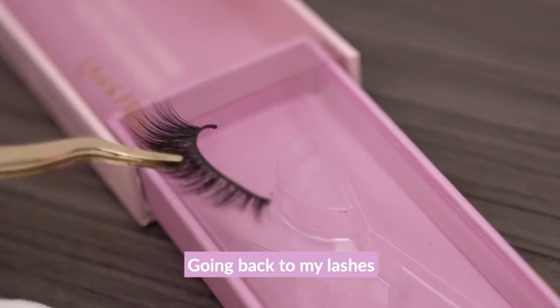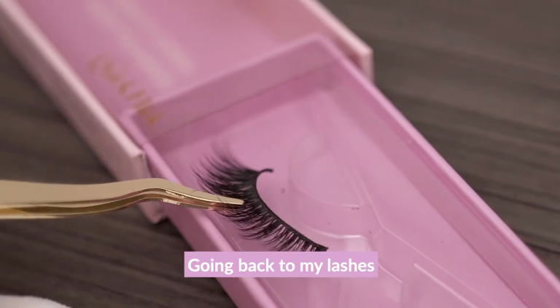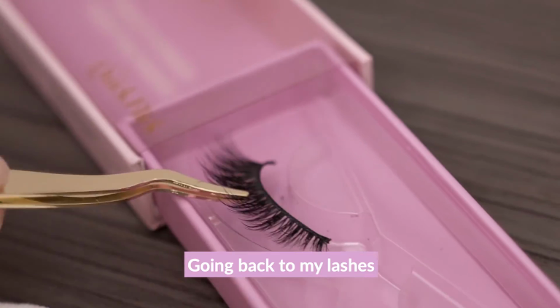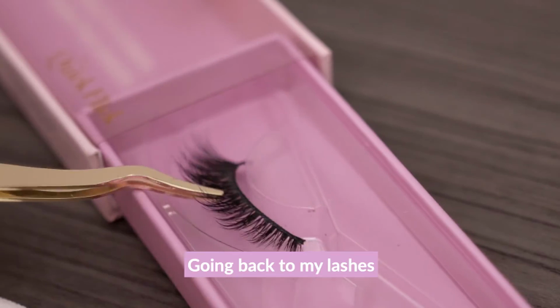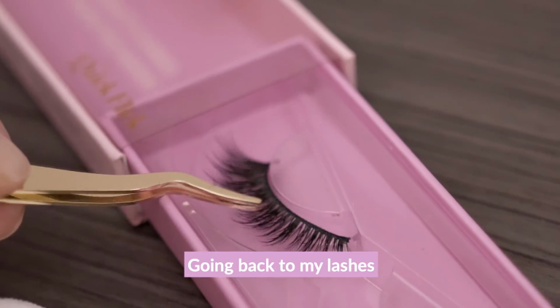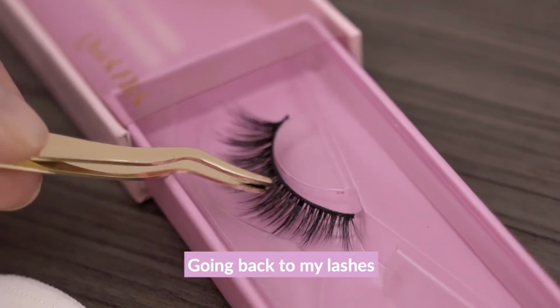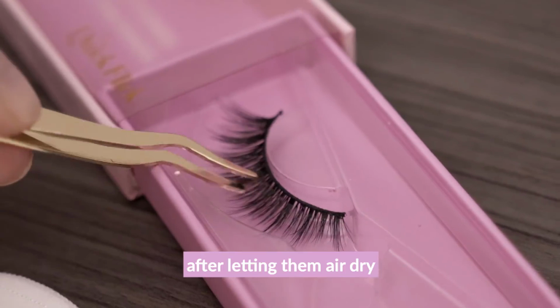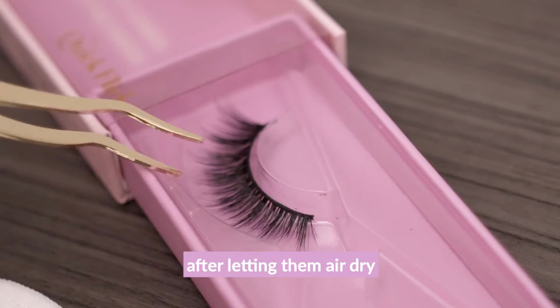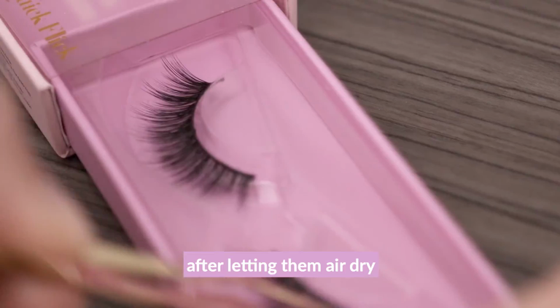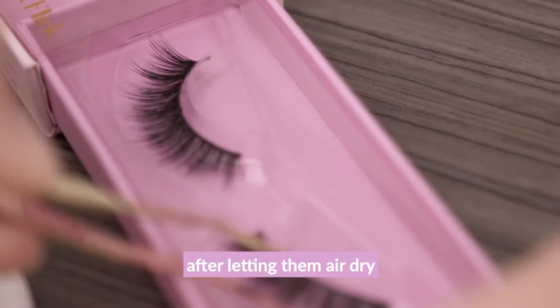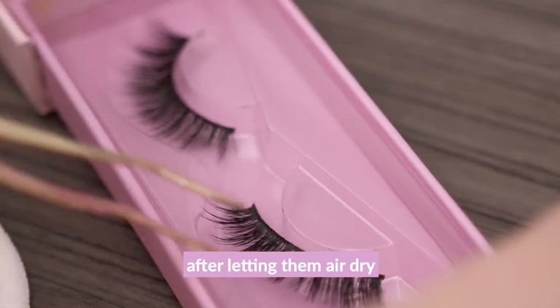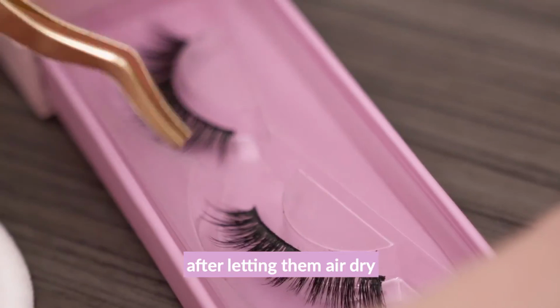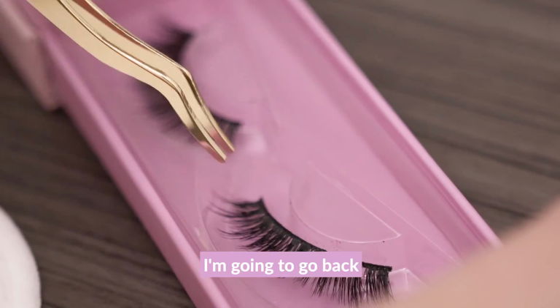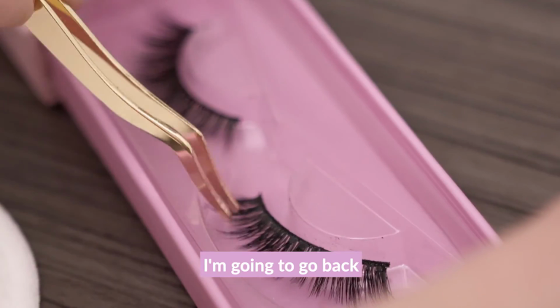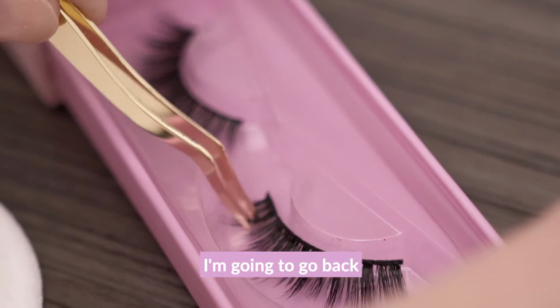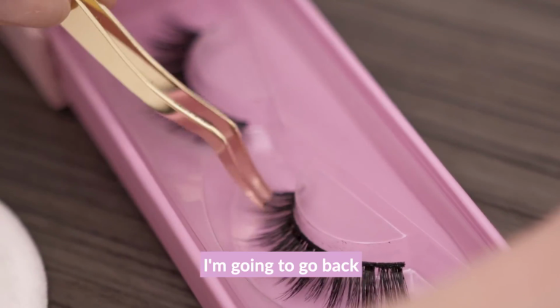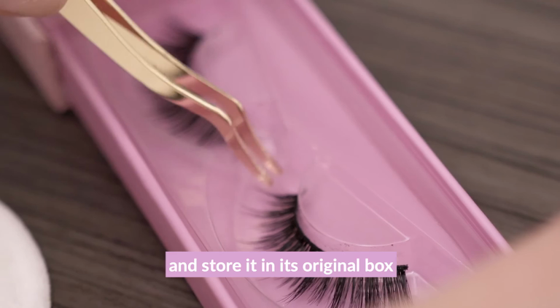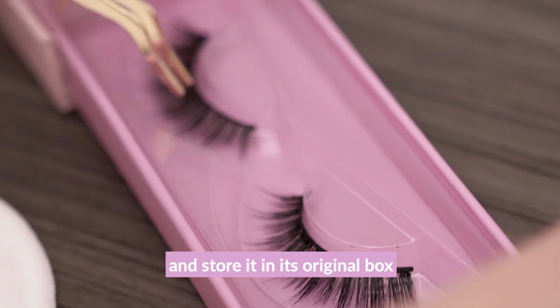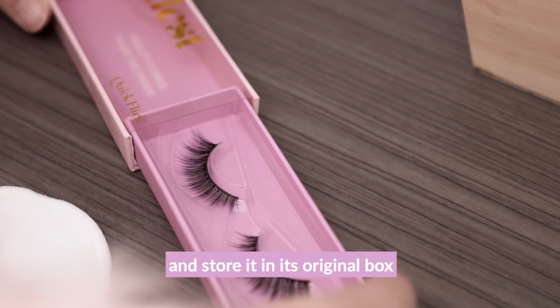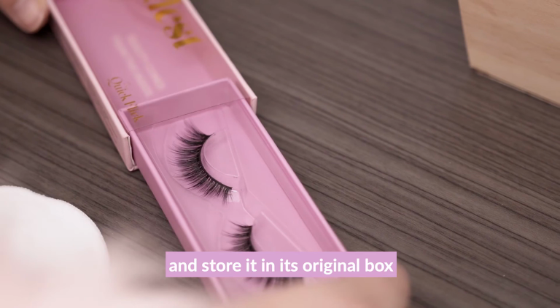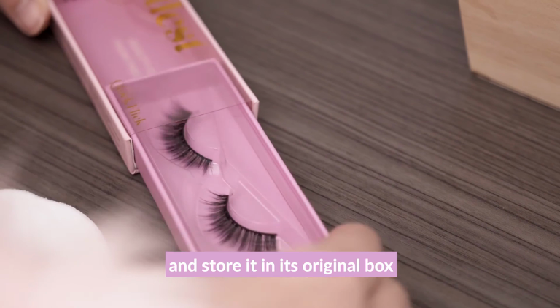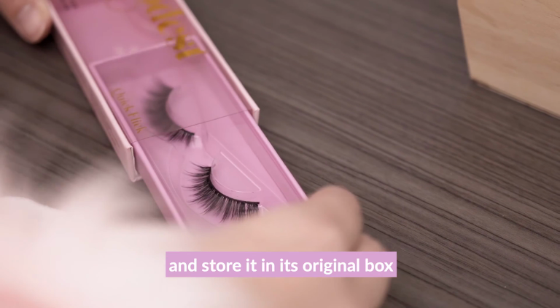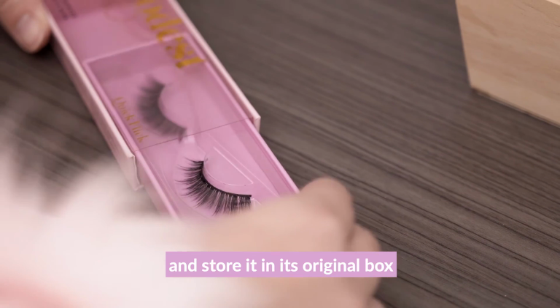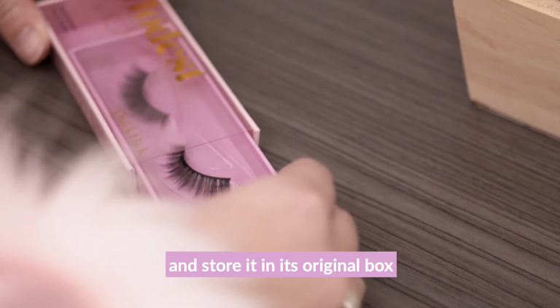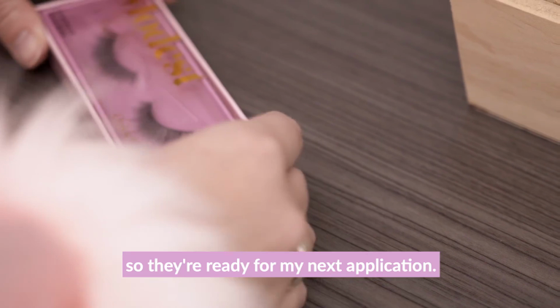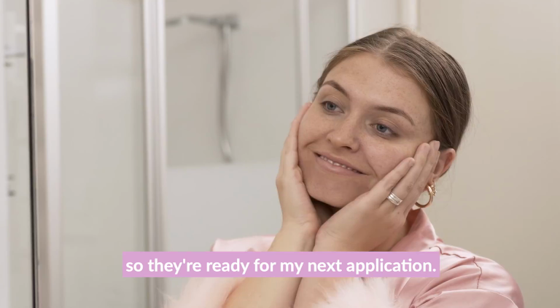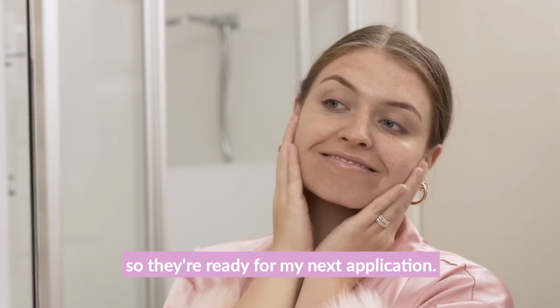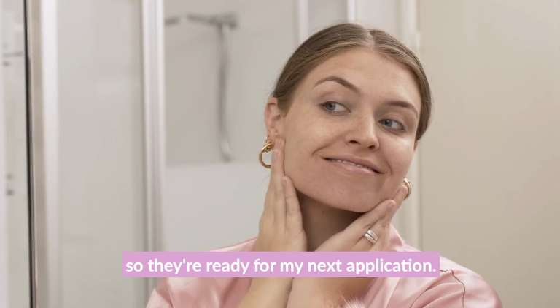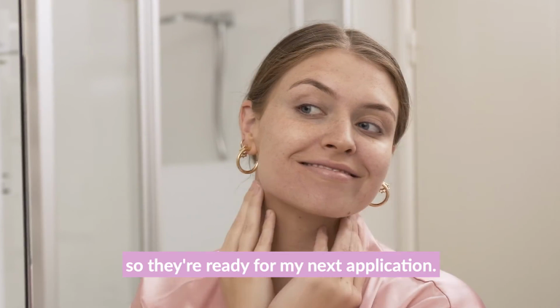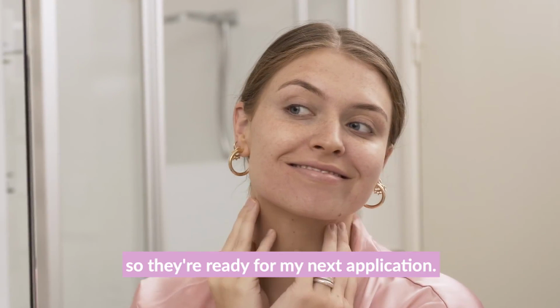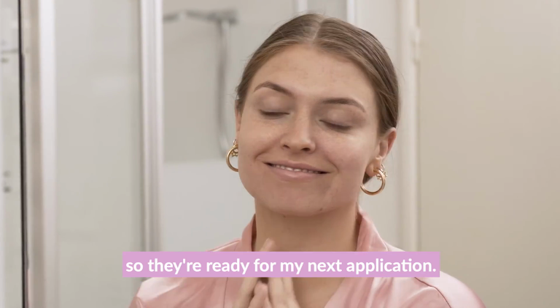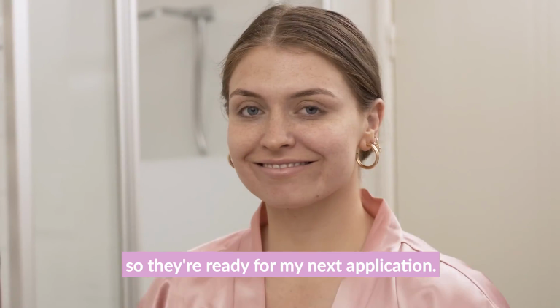Going back to my lashes after letting them air dry, I'm going to store them in their original box so they're ready for my next application.